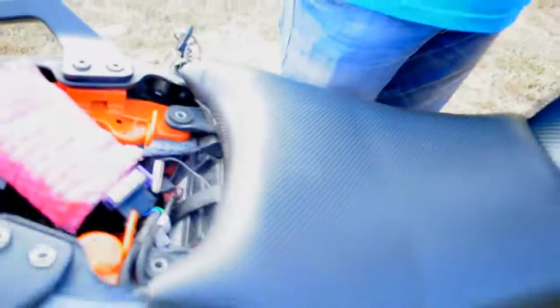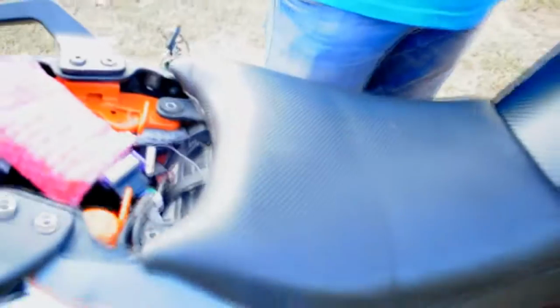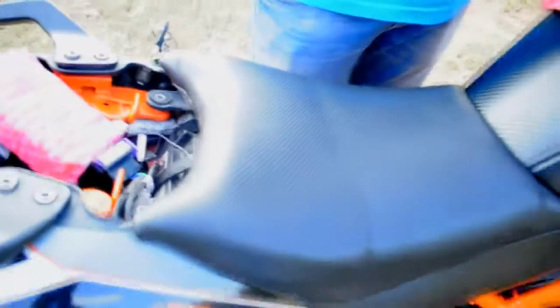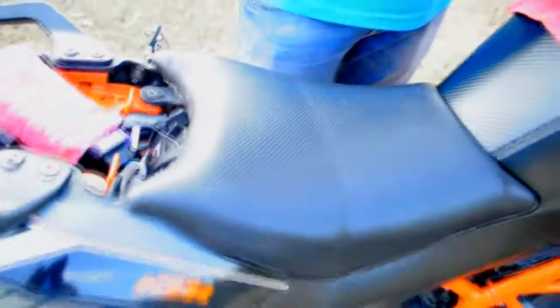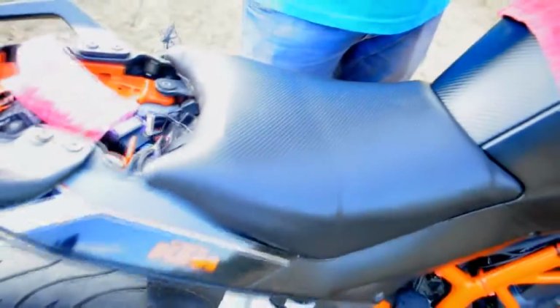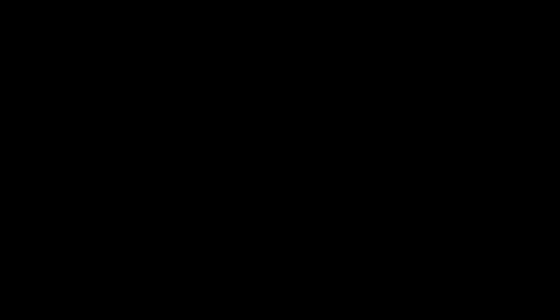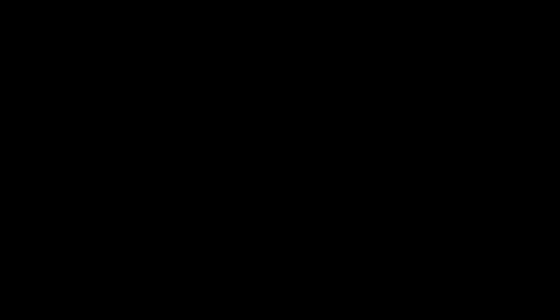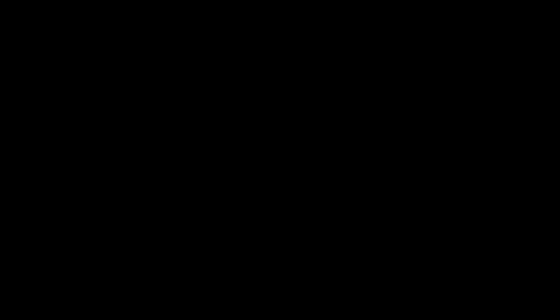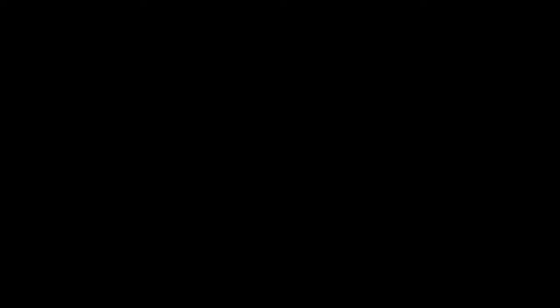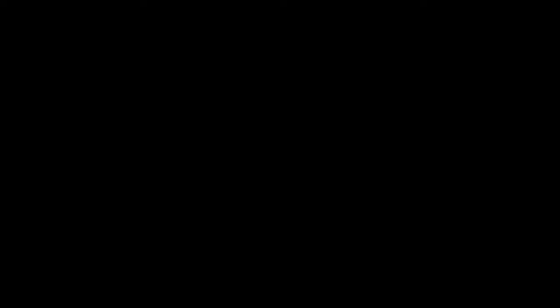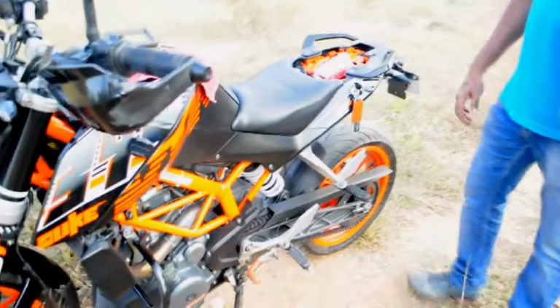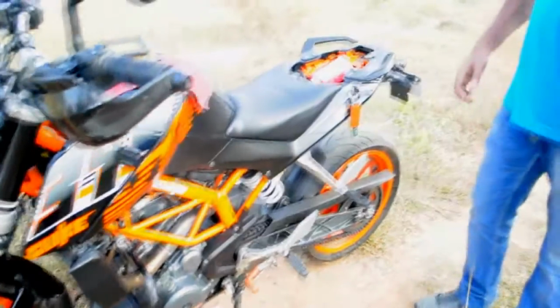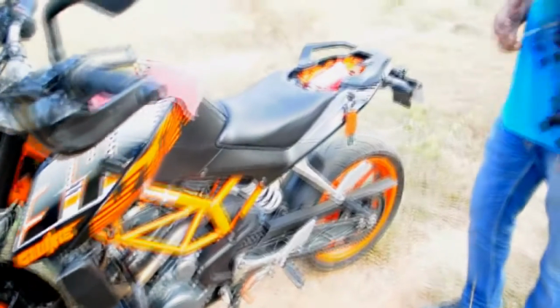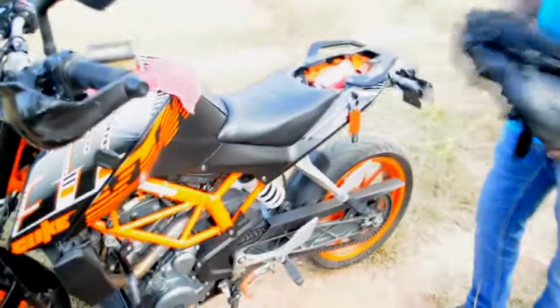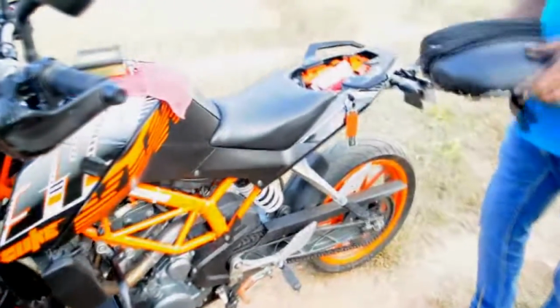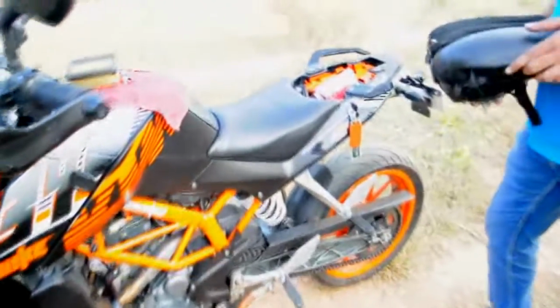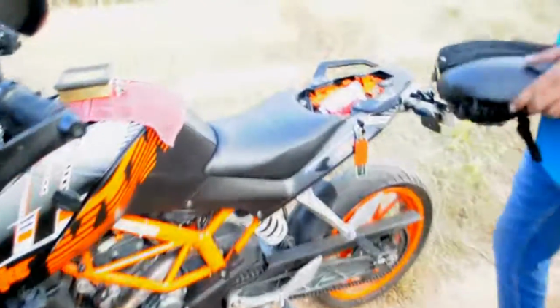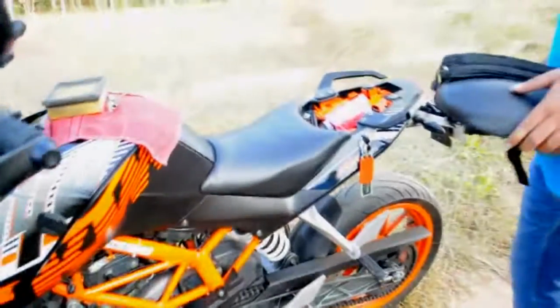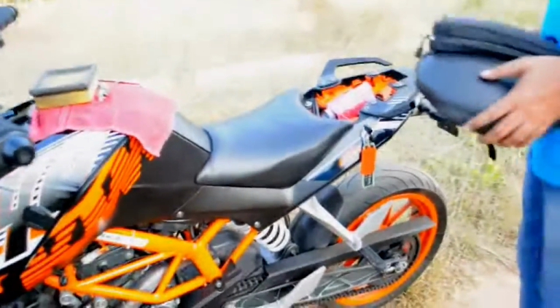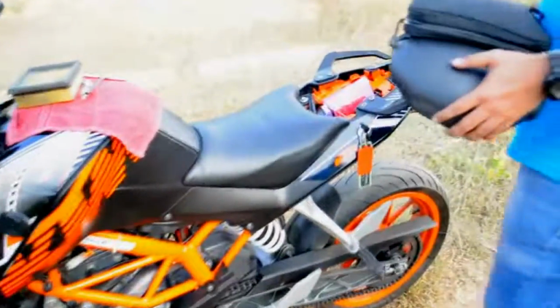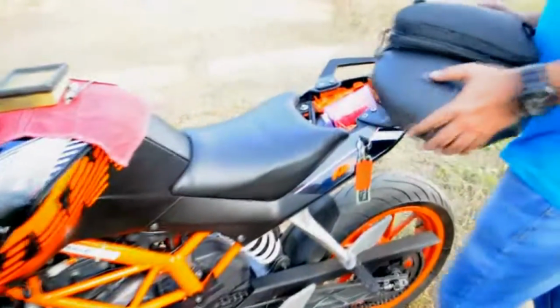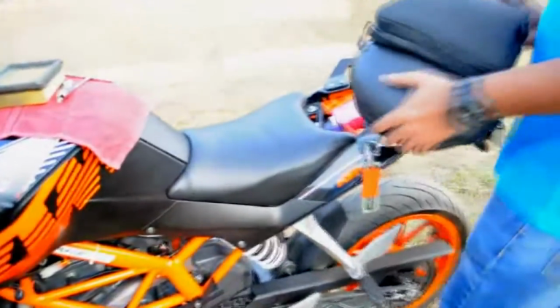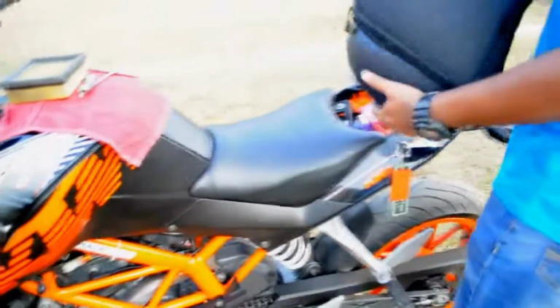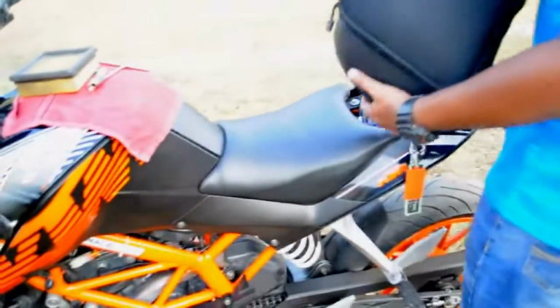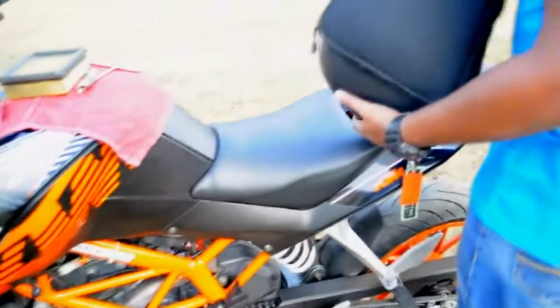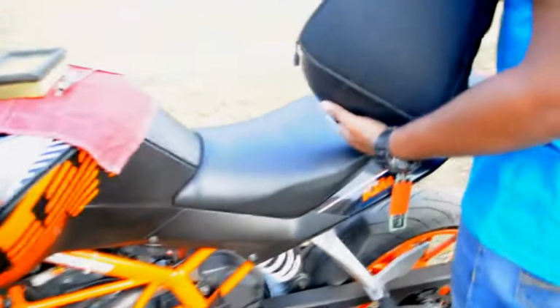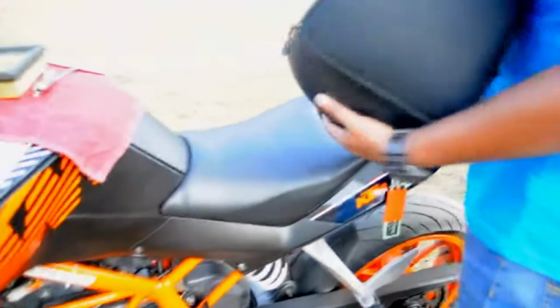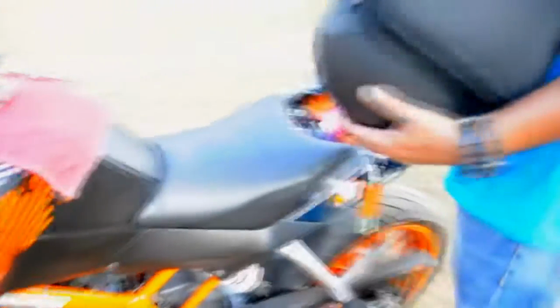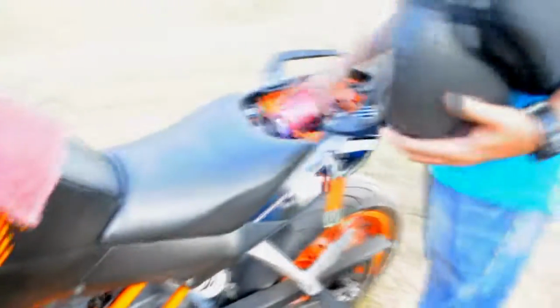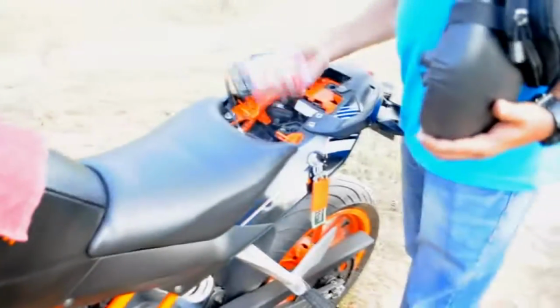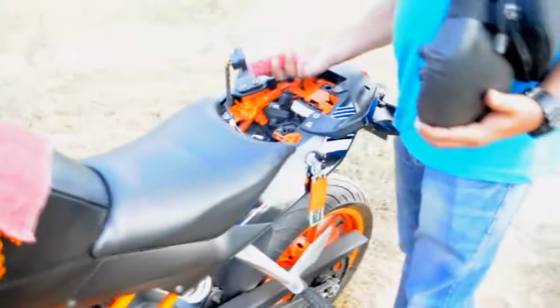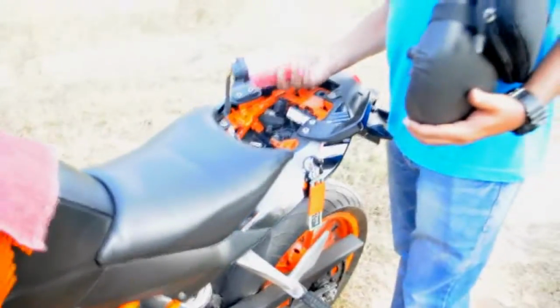Once the air filter change is done, you can put back the rider seat and then the pillion seat as well.